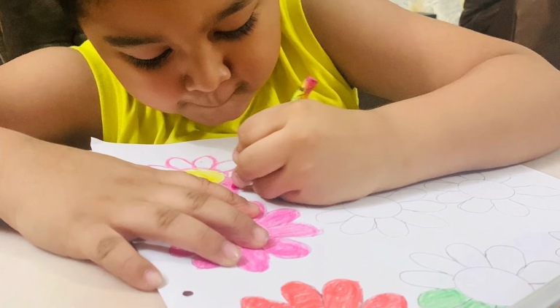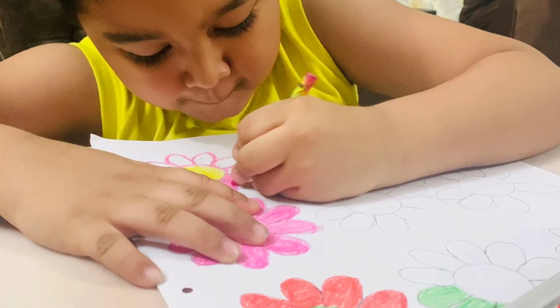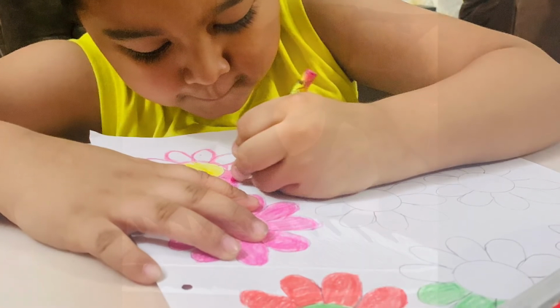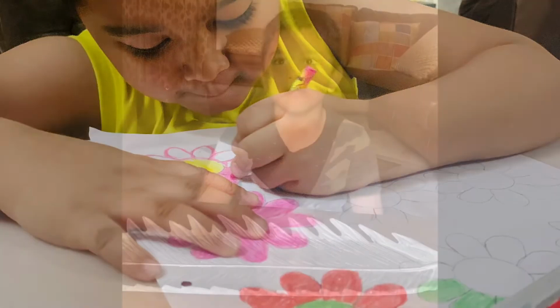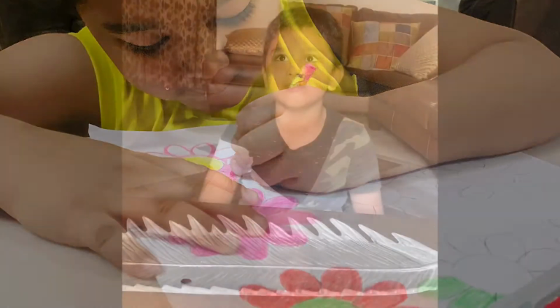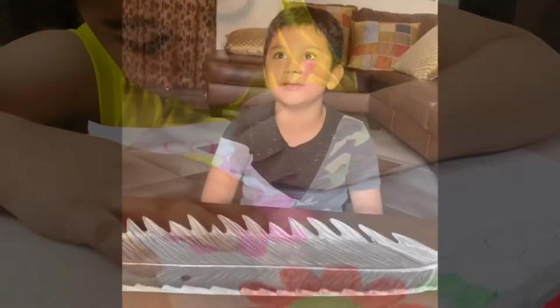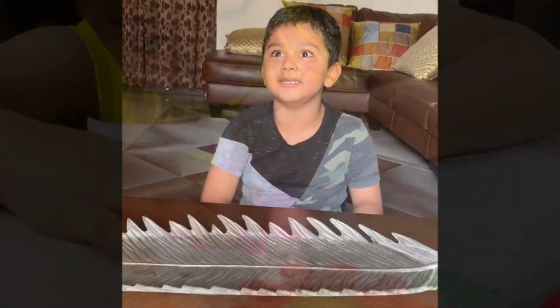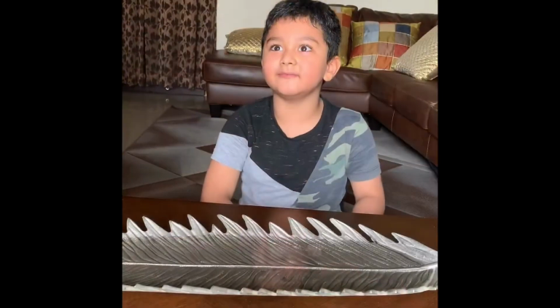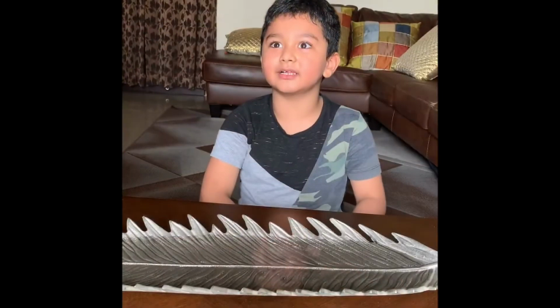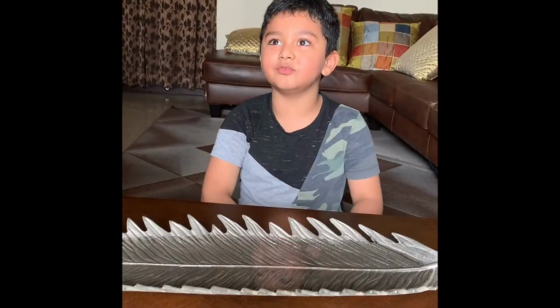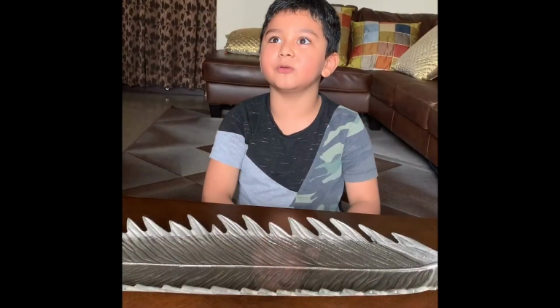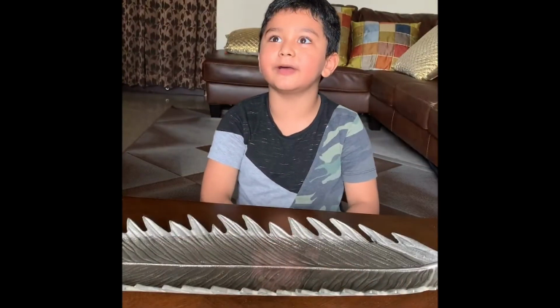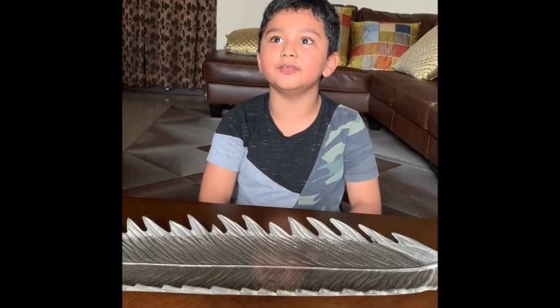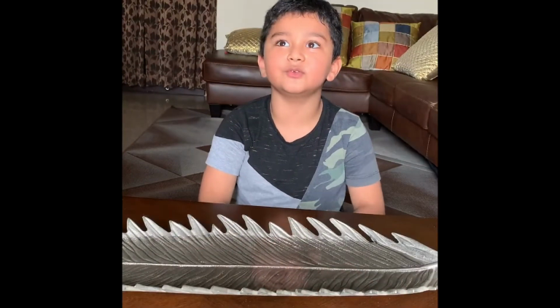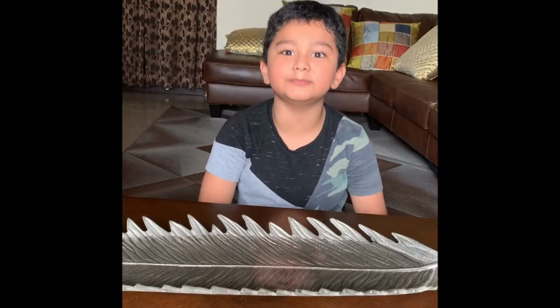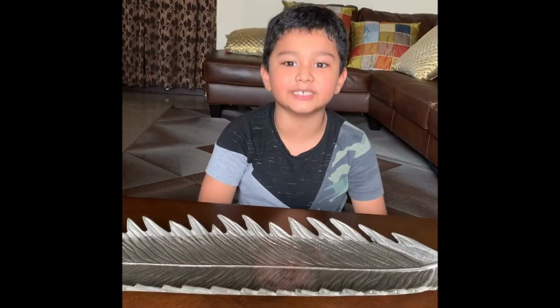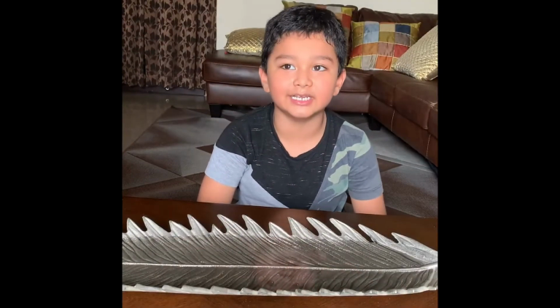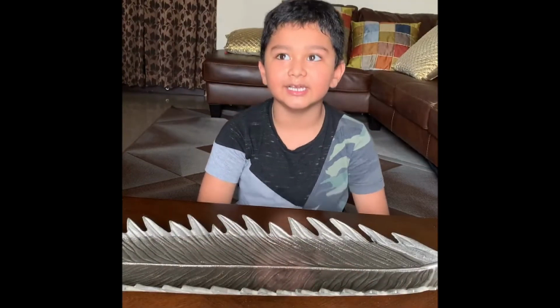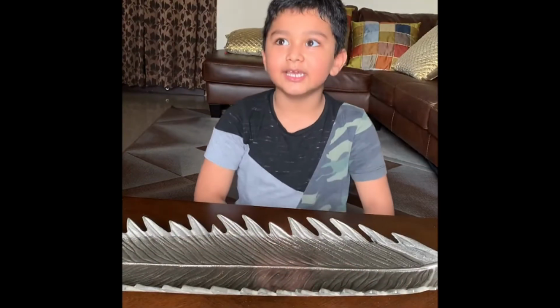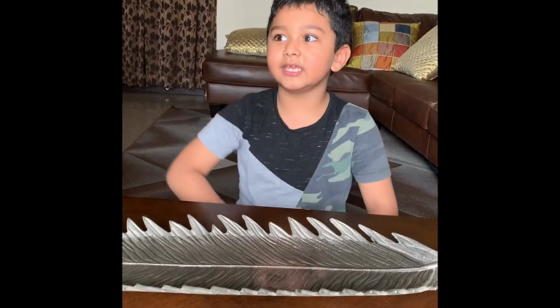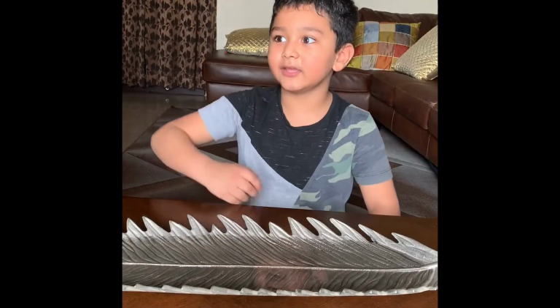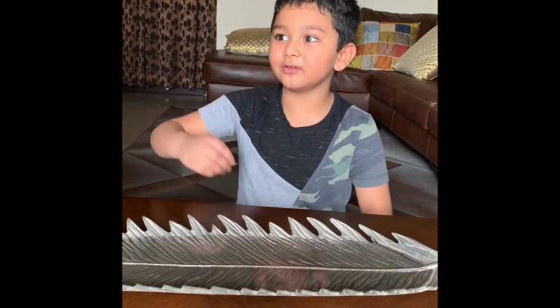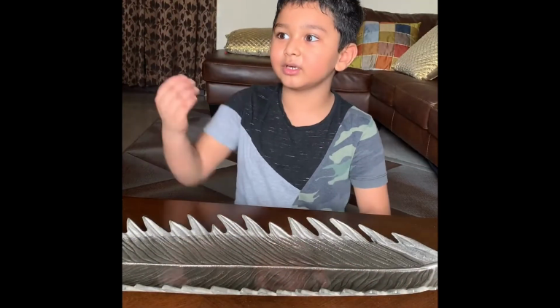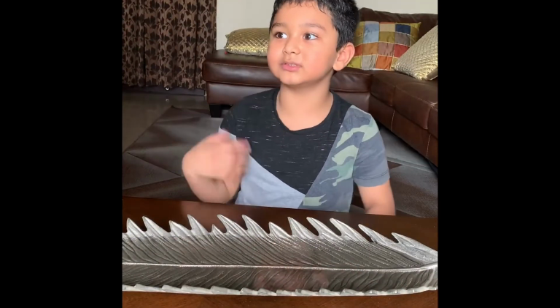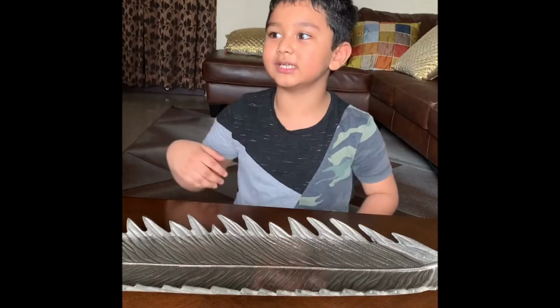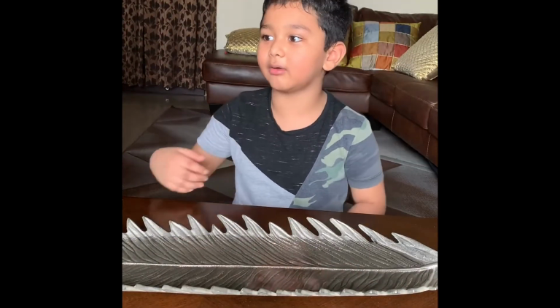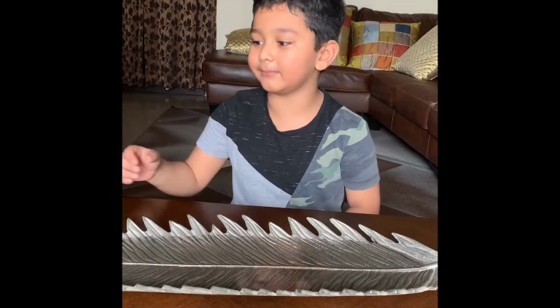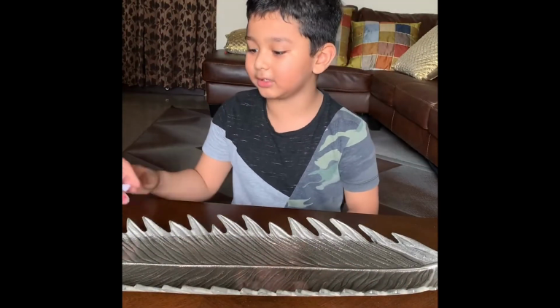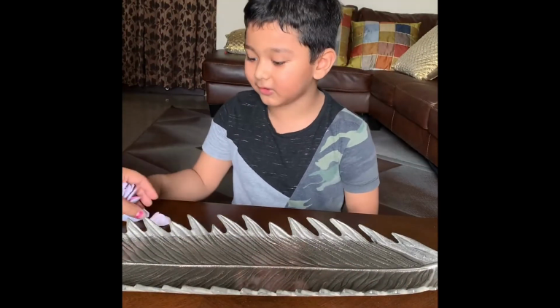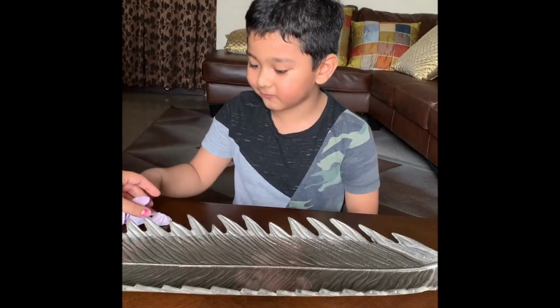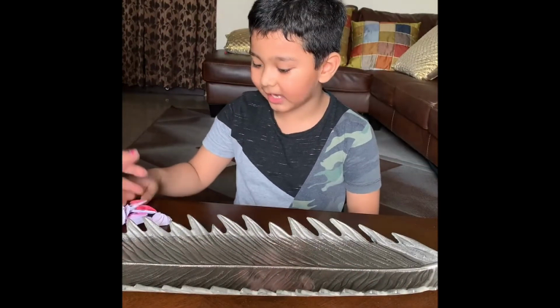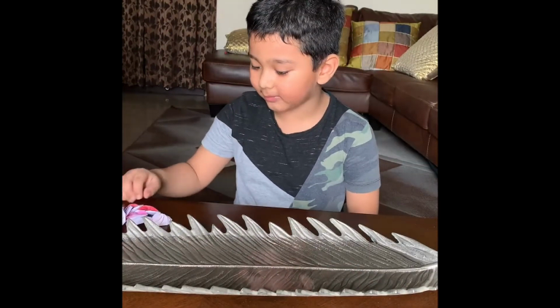Hello everybody! Welcome to my YouTube channel. If you want to see how I made those flowers, see the complete video.